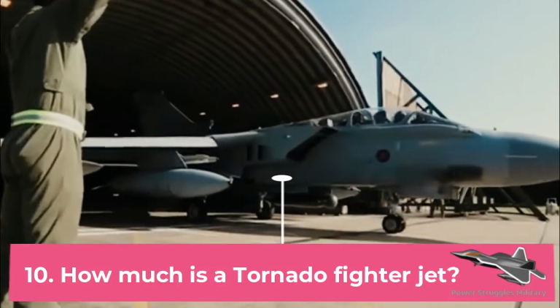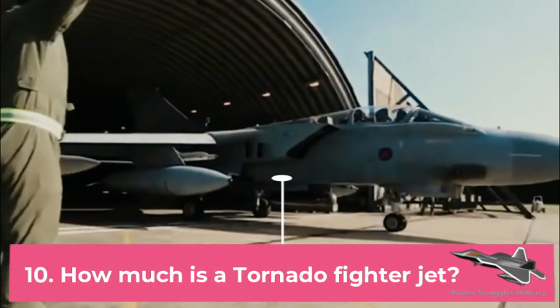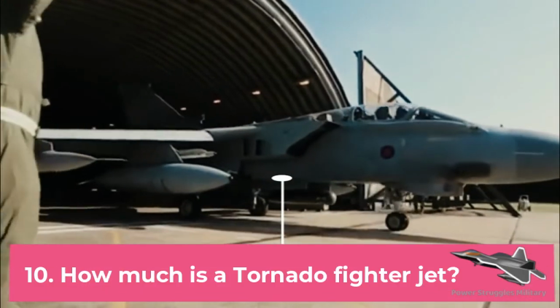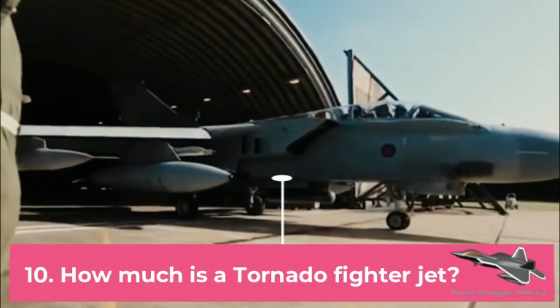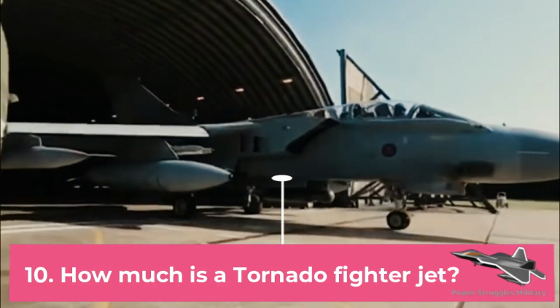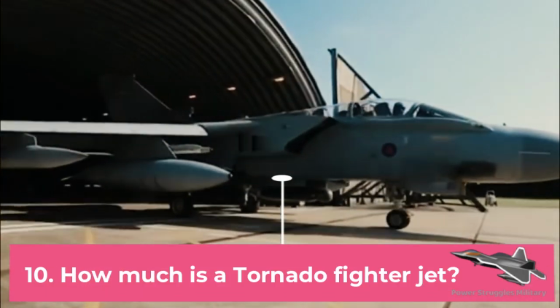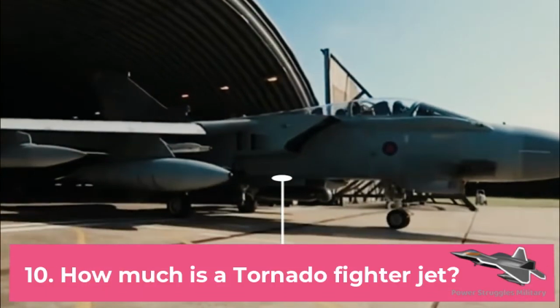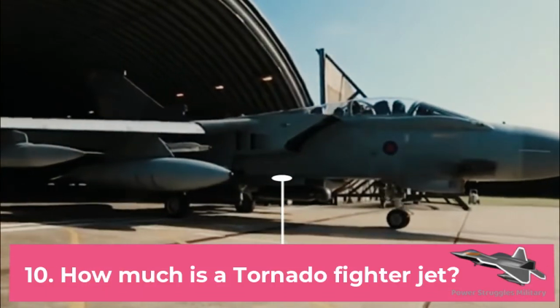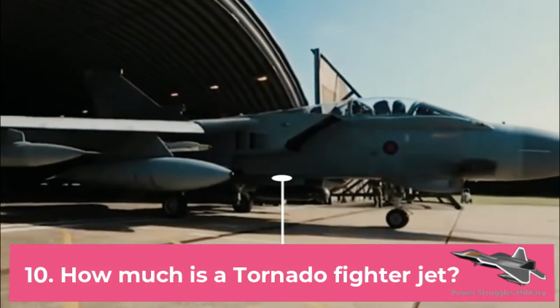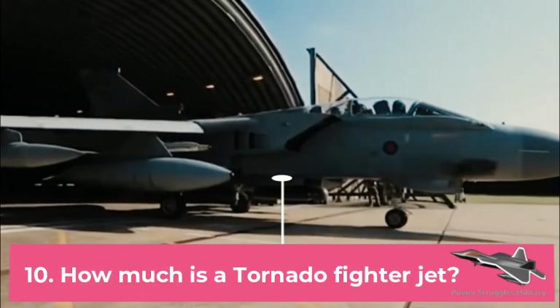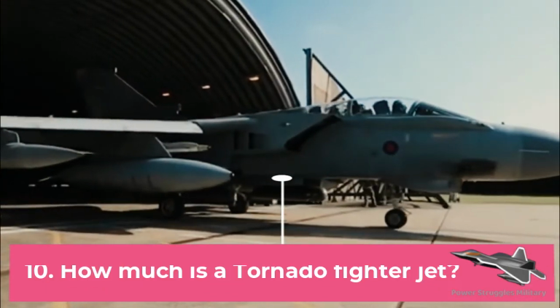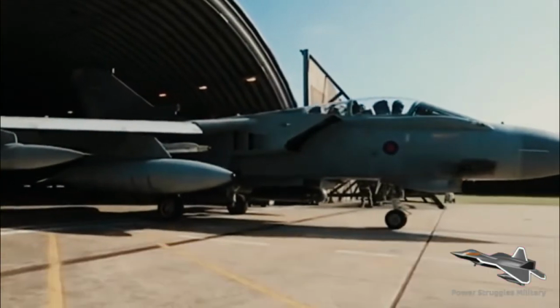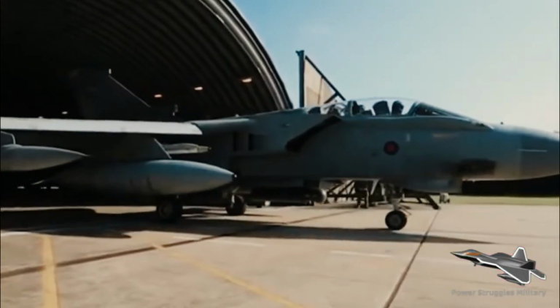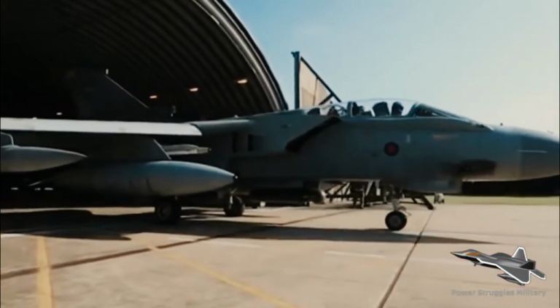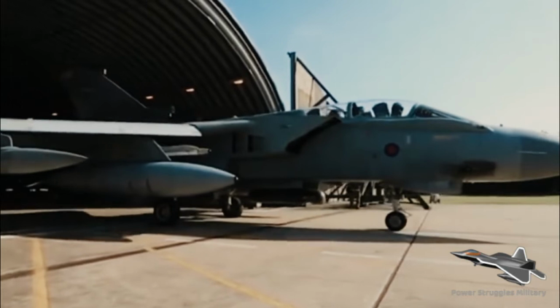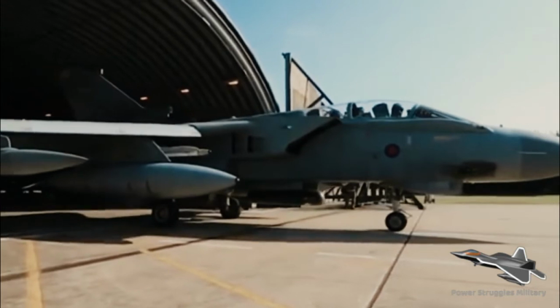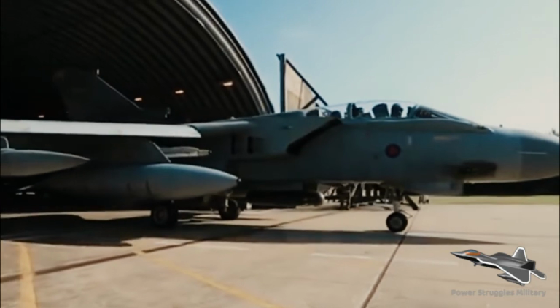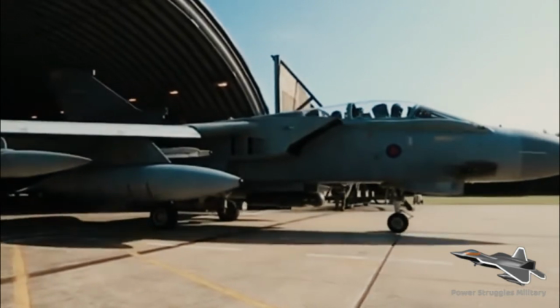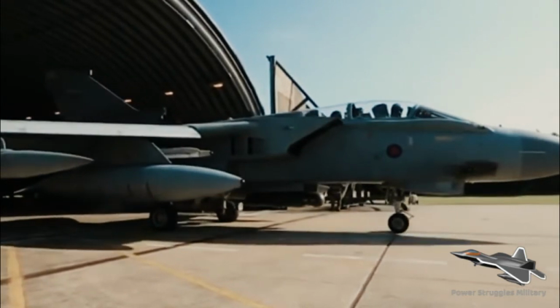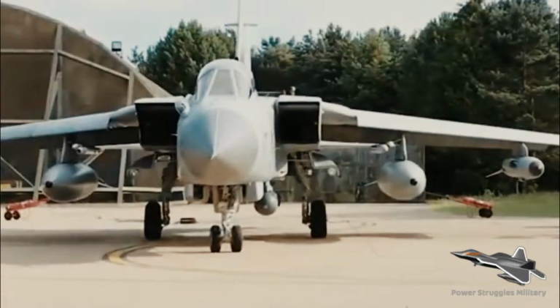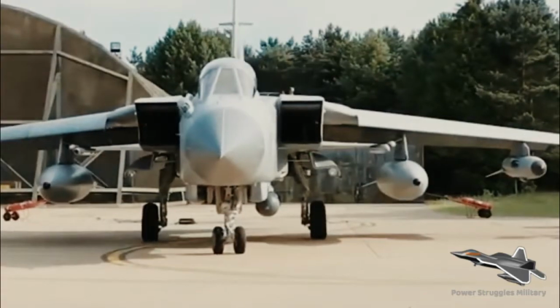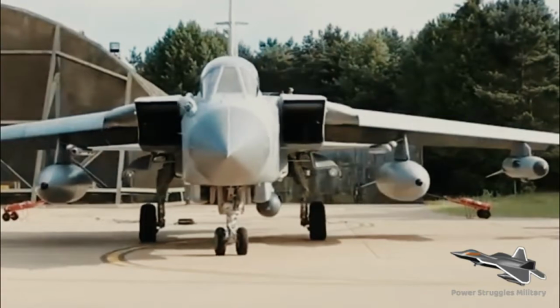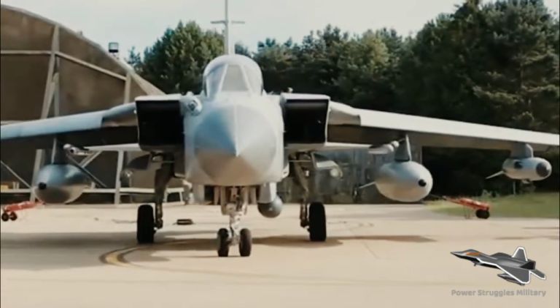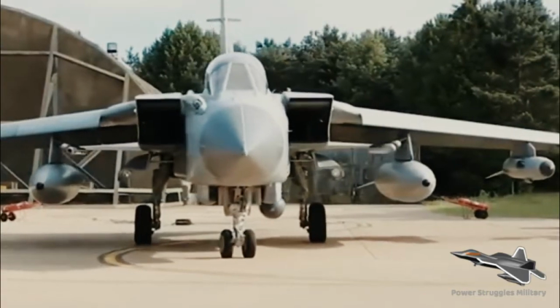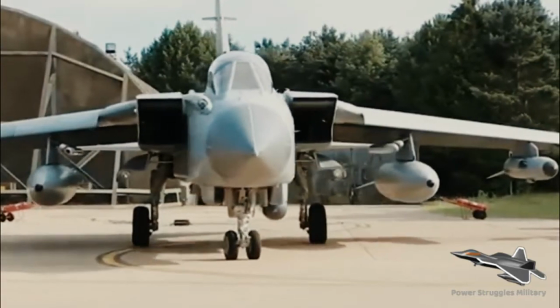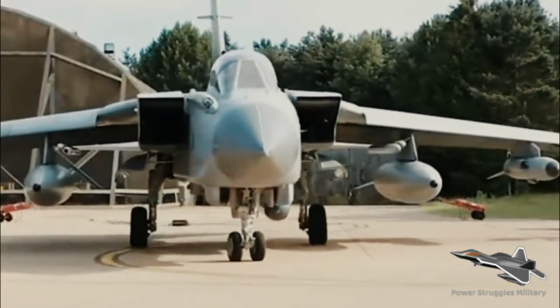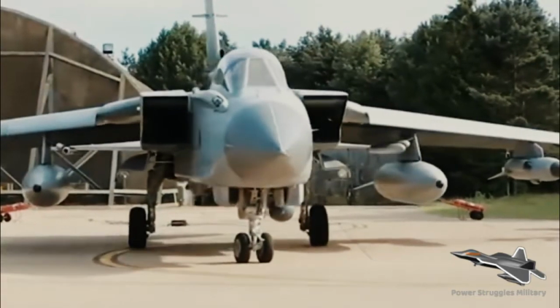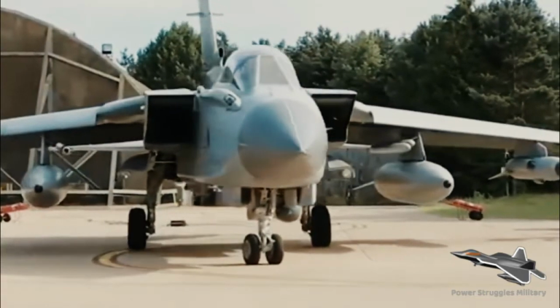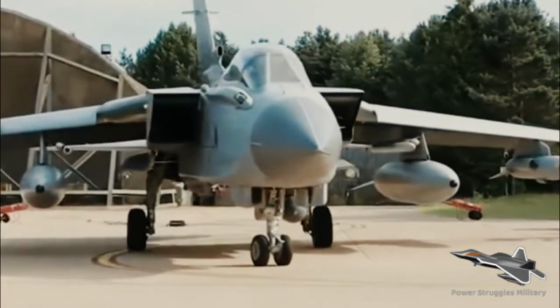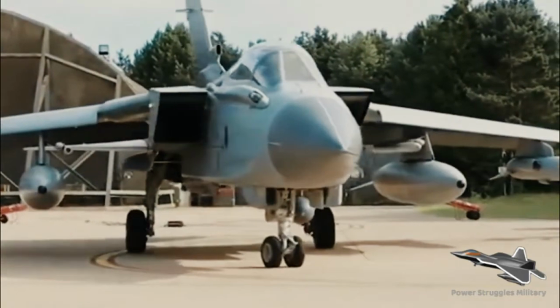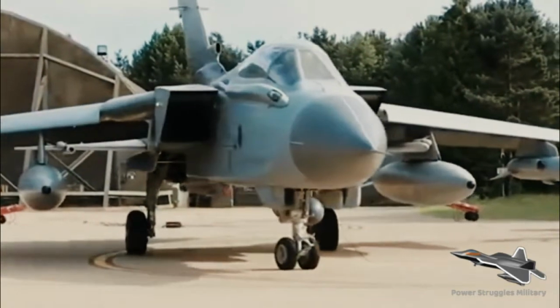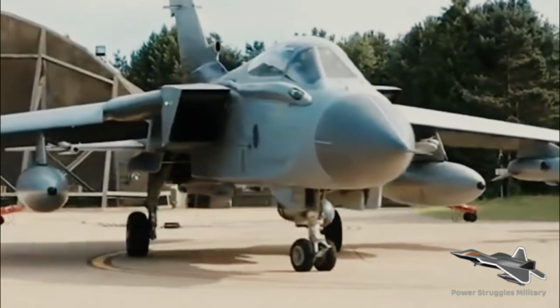Fact 10: How much is a Tornado fighter jet? The price of the Tornado fighter jet is $29.1 million dollars.